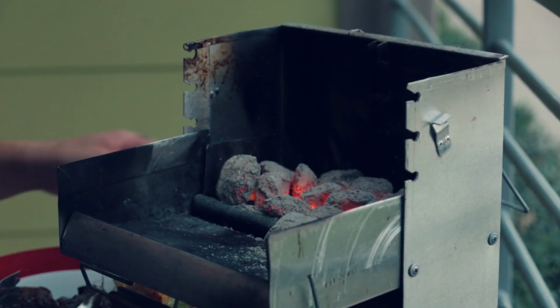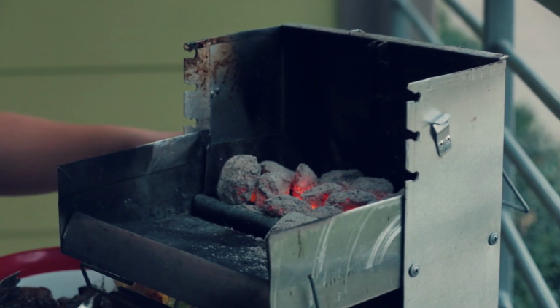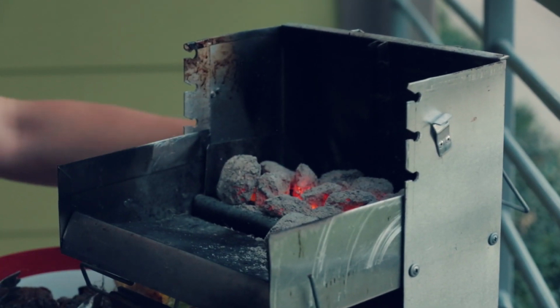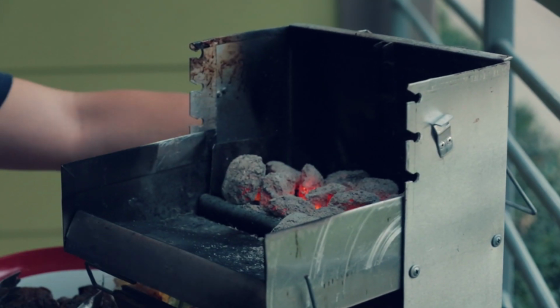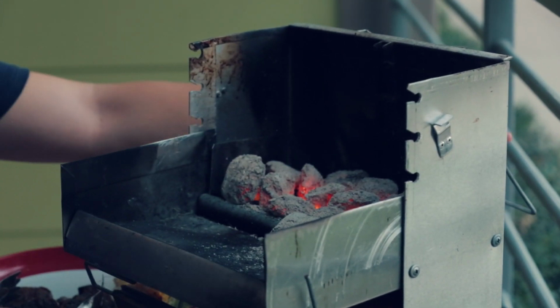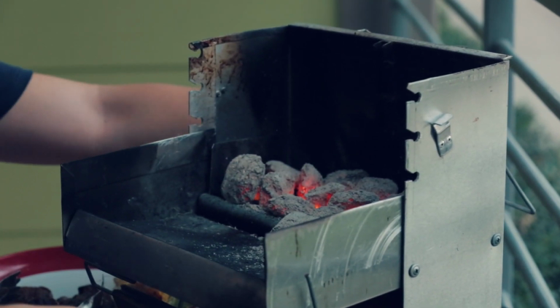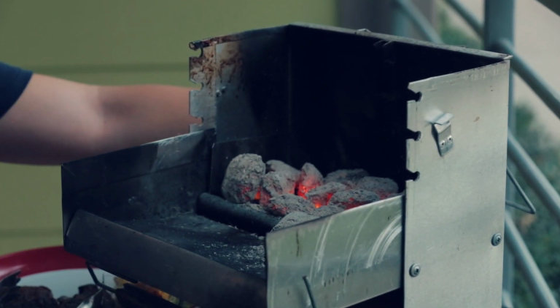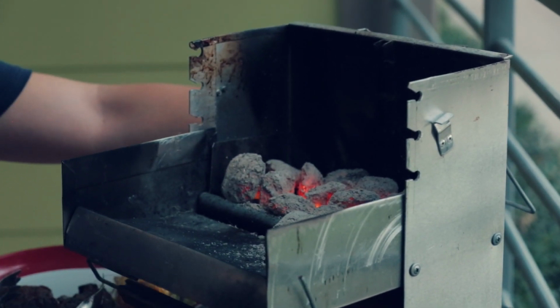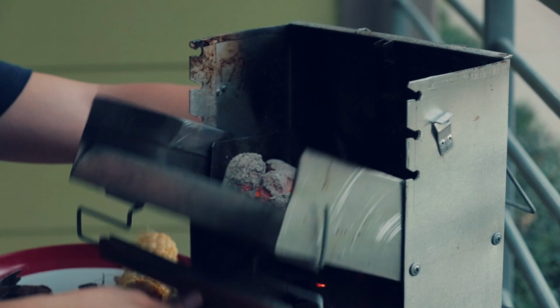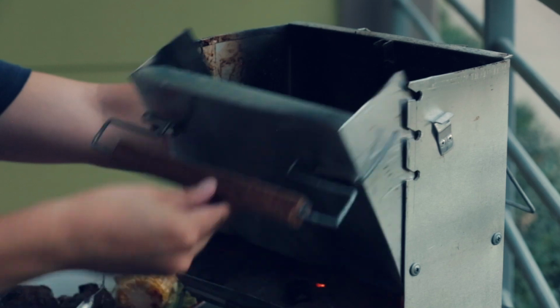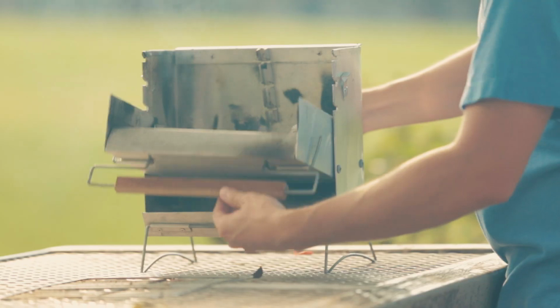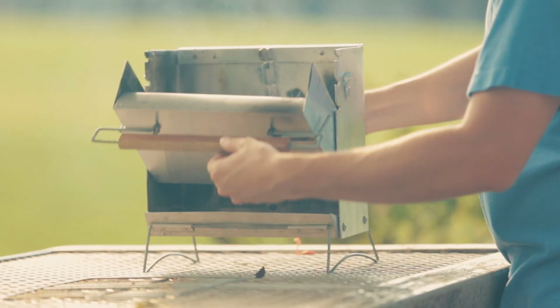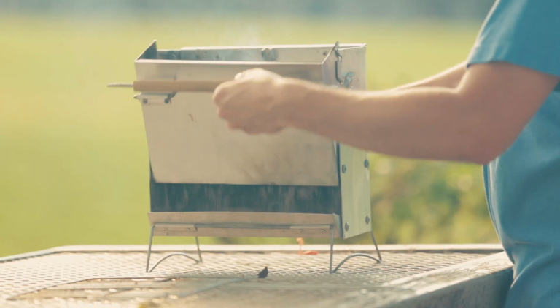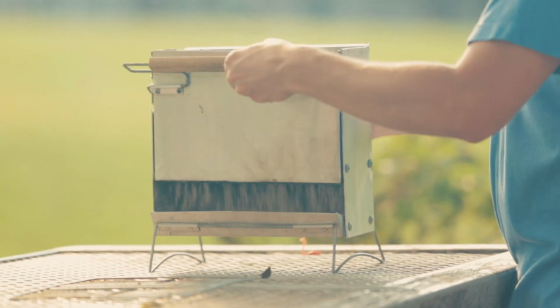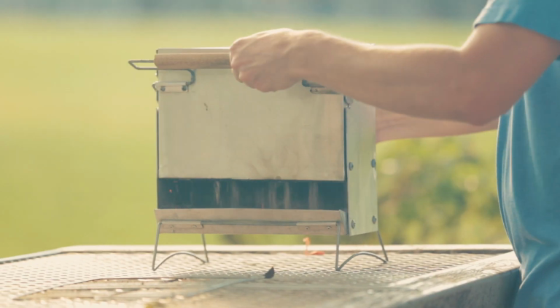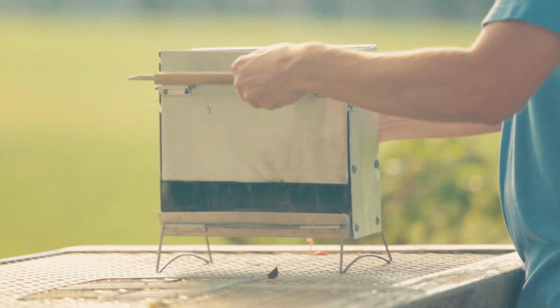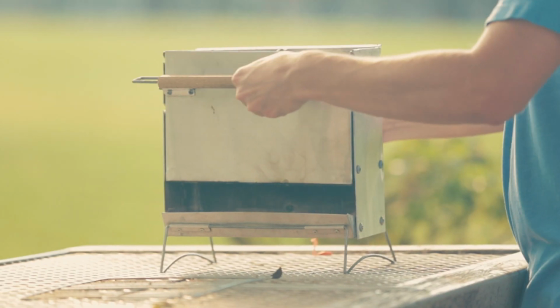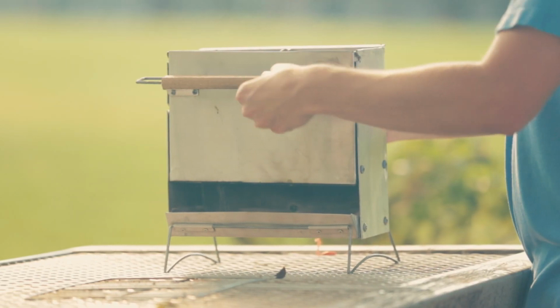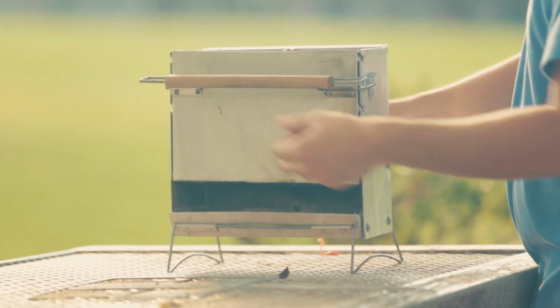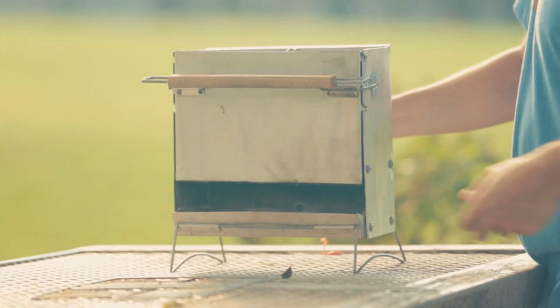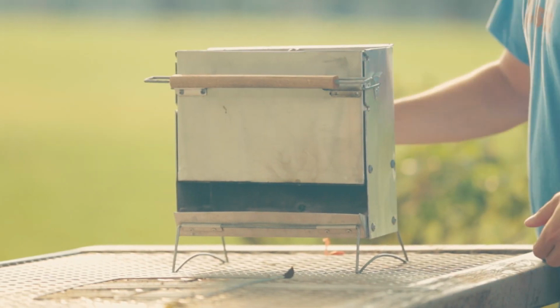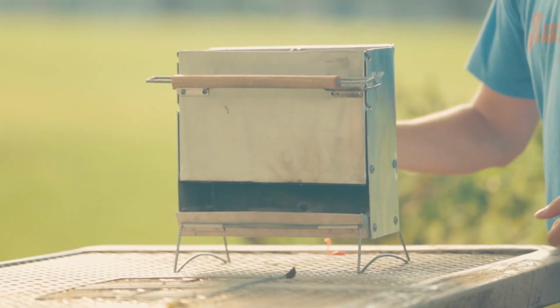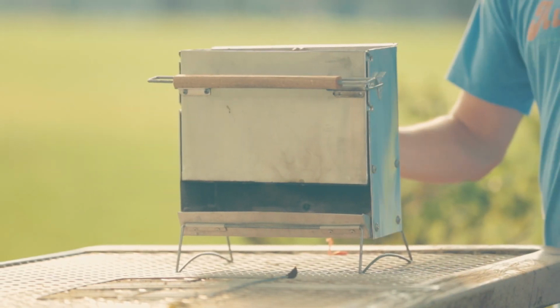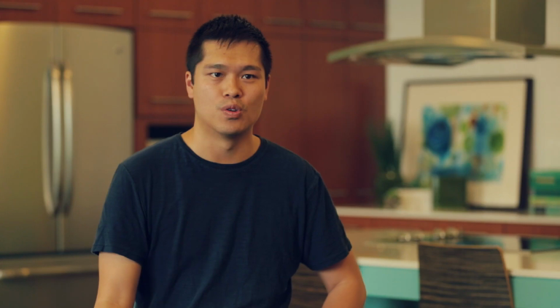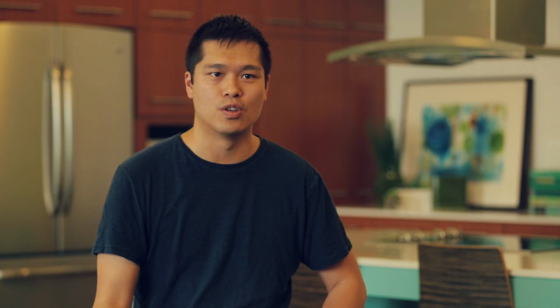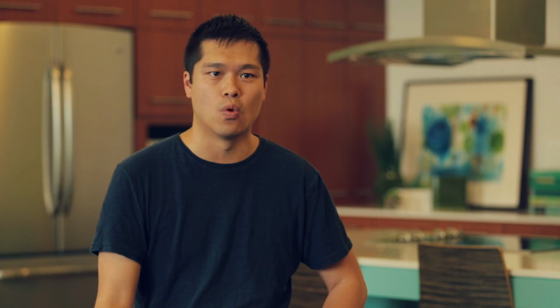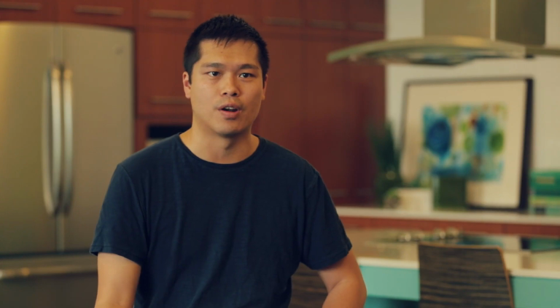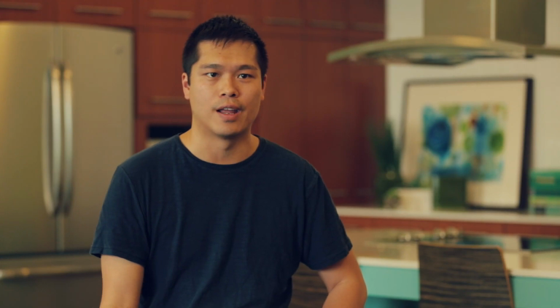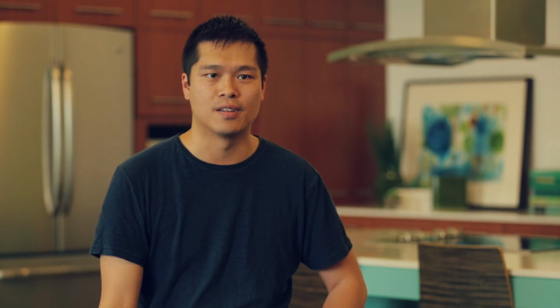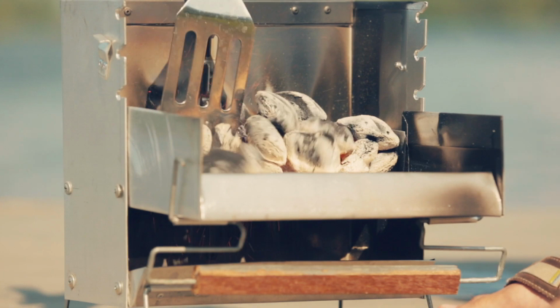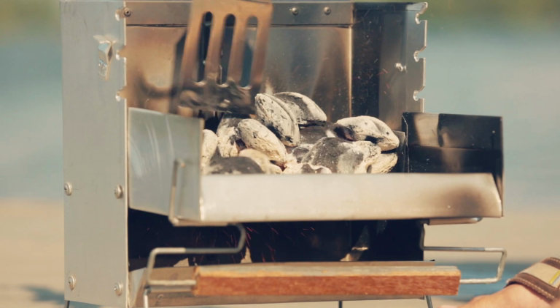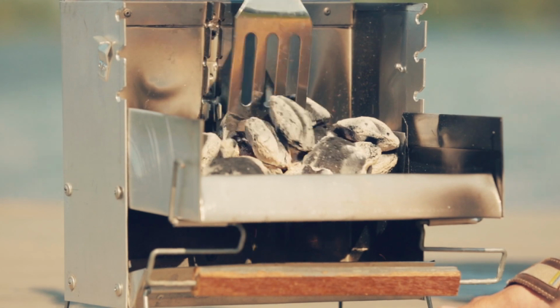All the charcoal is contained inside this container. Set it aside to let it burn out in a half hour, or you can use water and simply put it out.